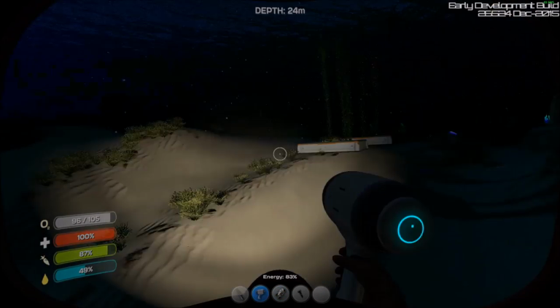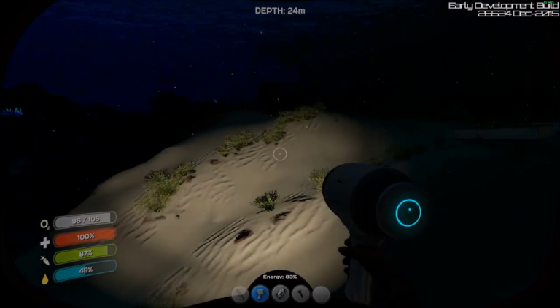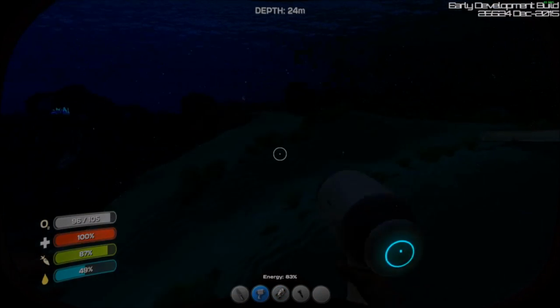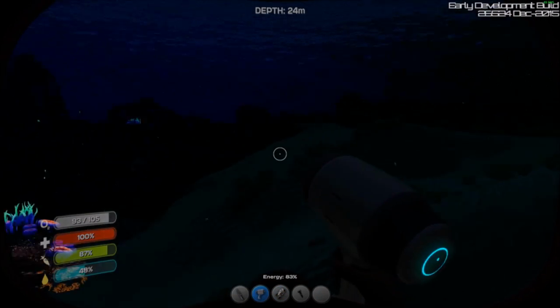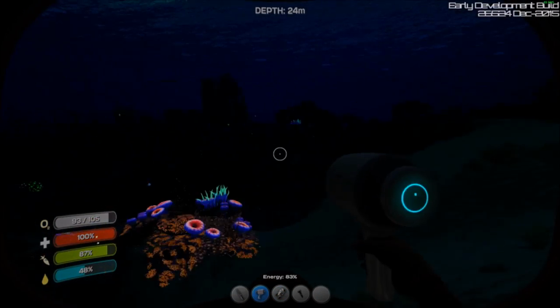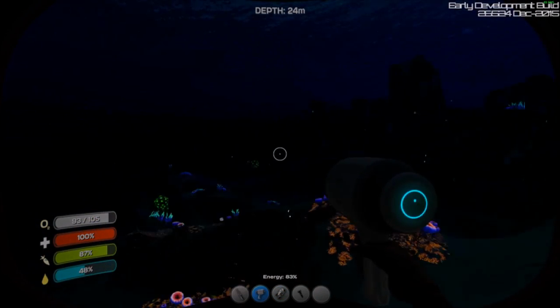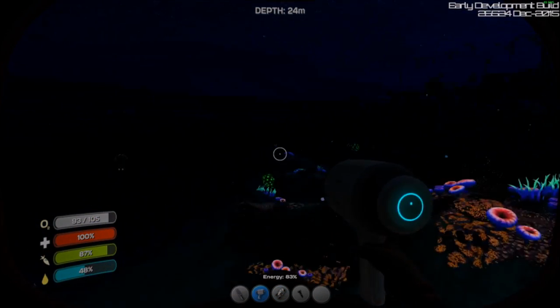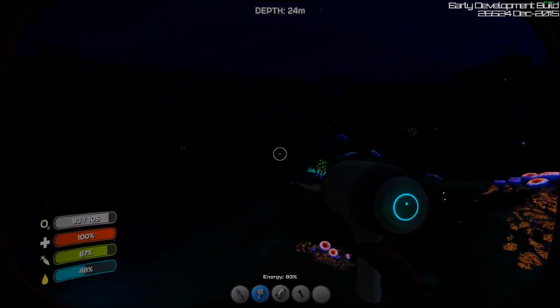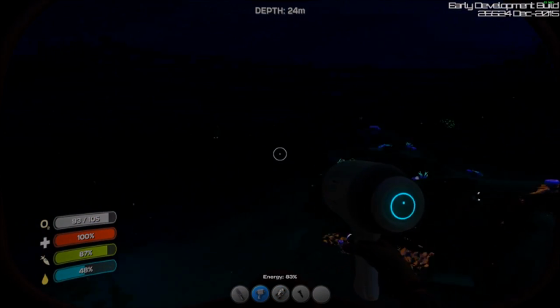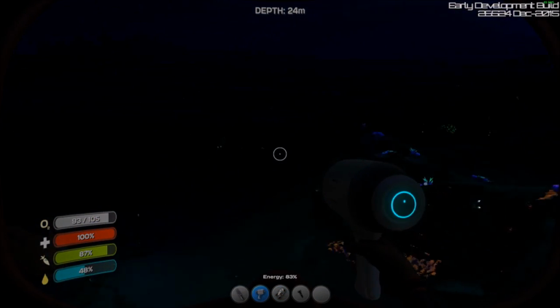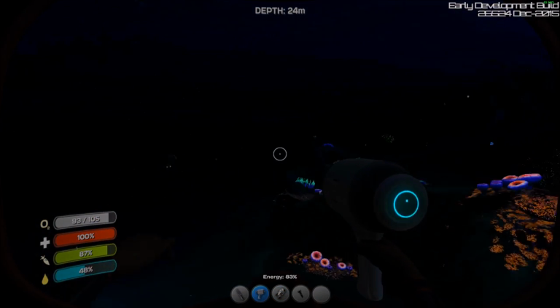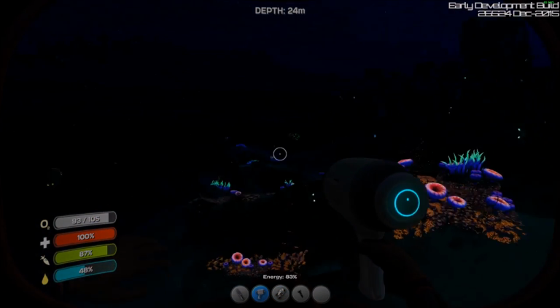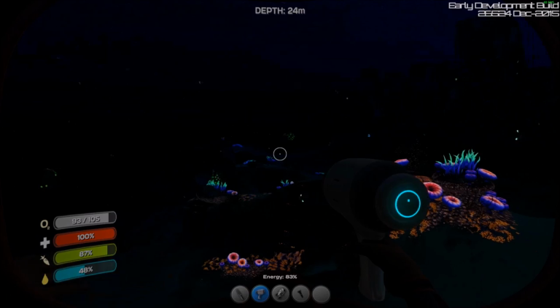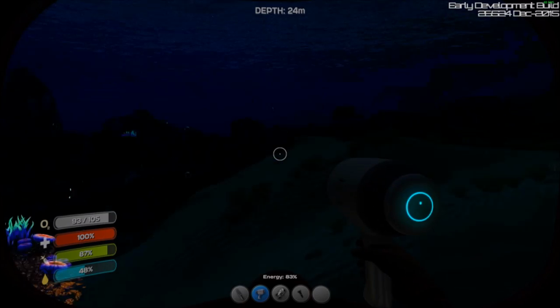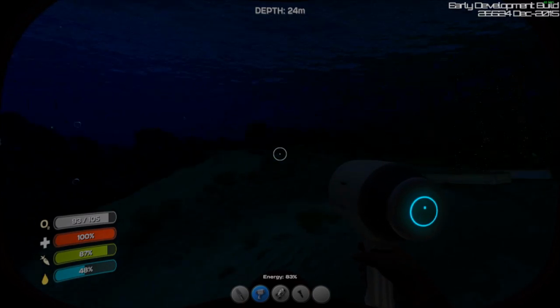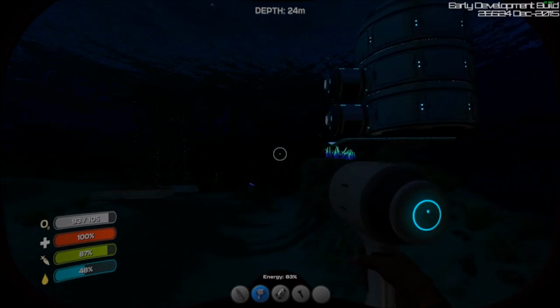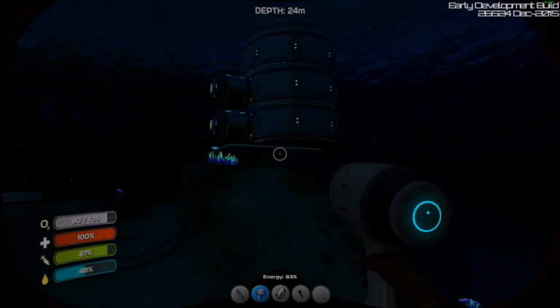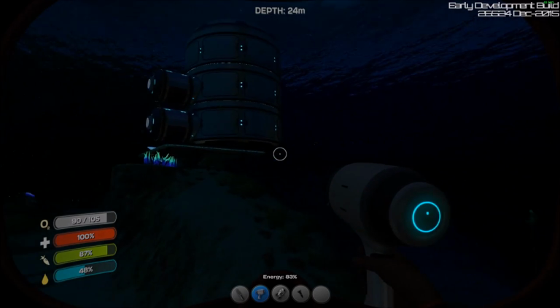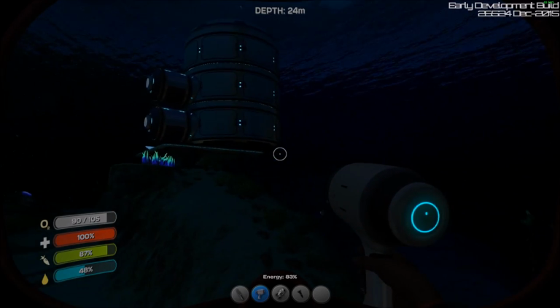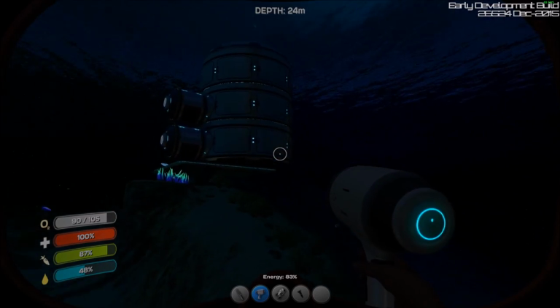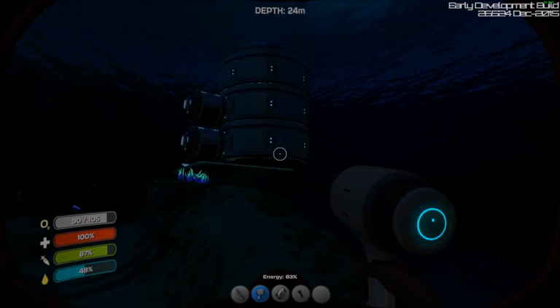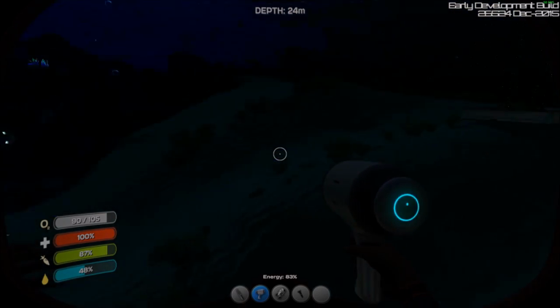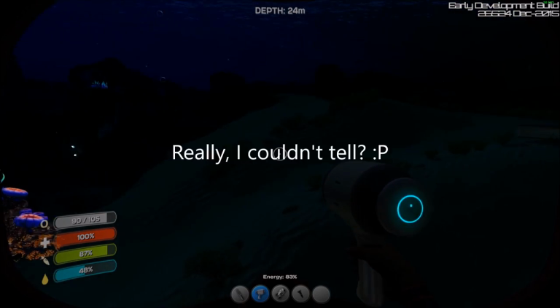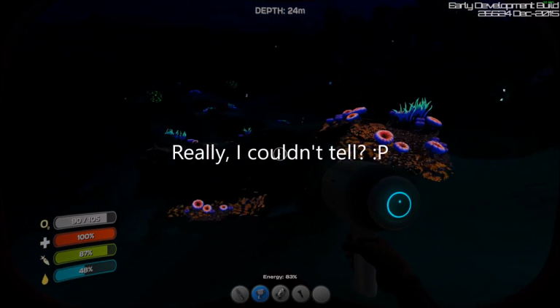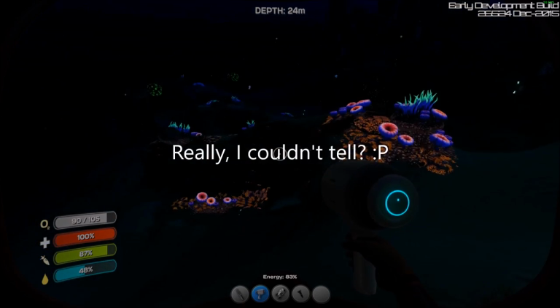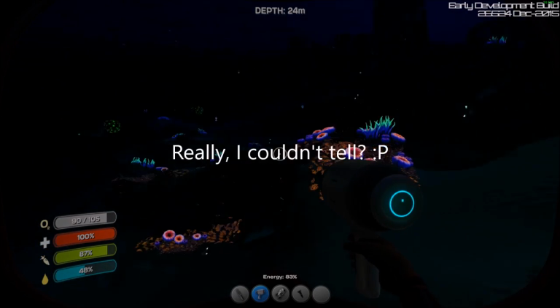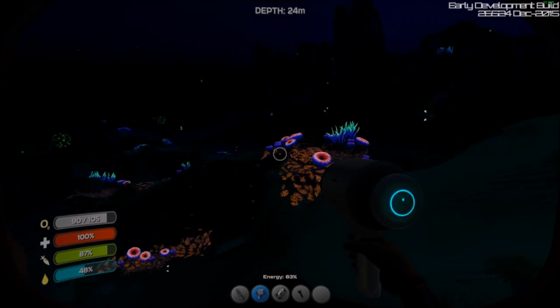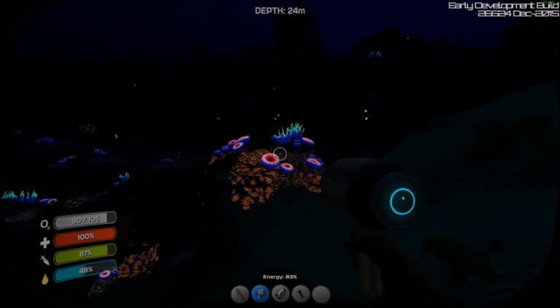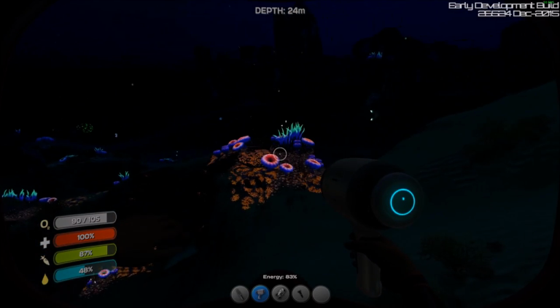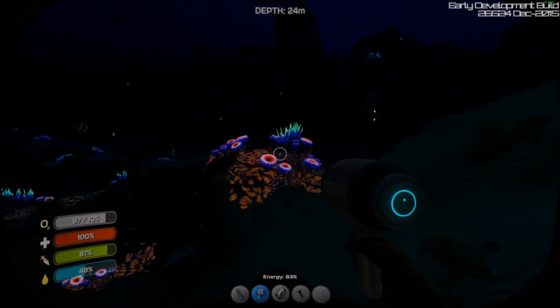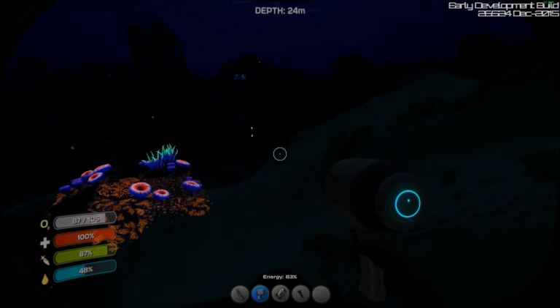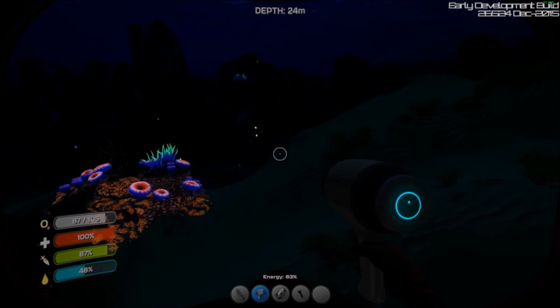Here it is at night — yeah, it's pretty dark. It's neat because this stuff lights up though.